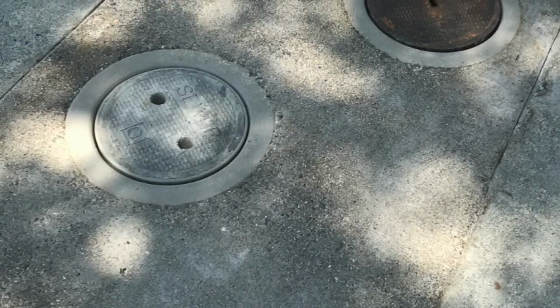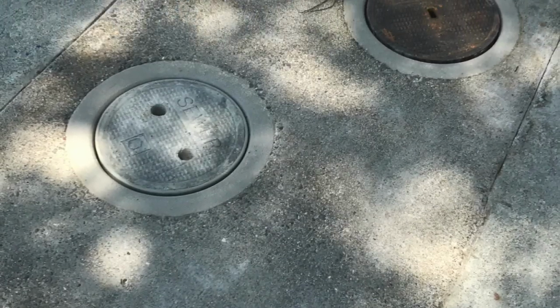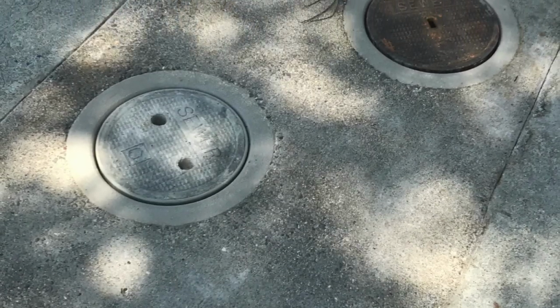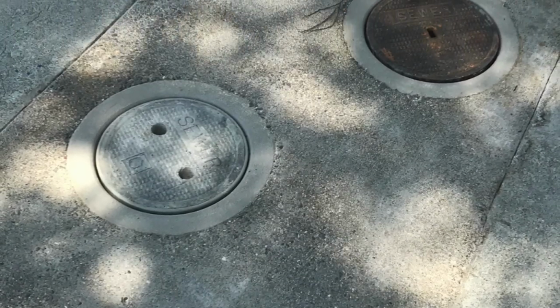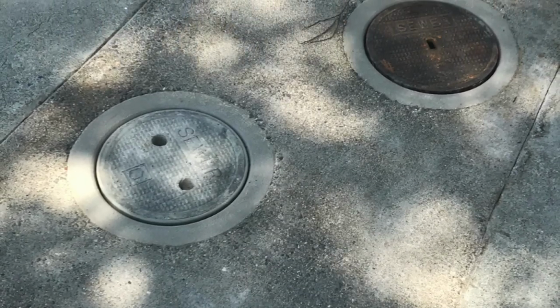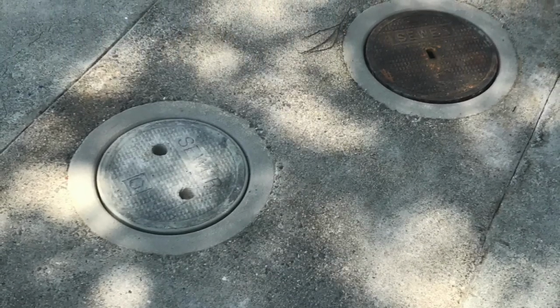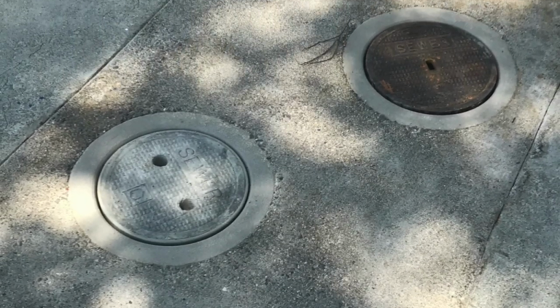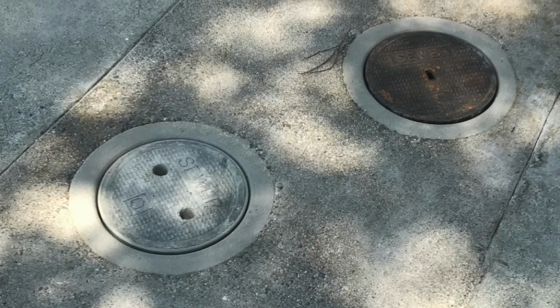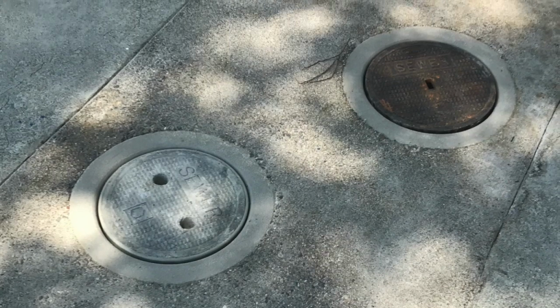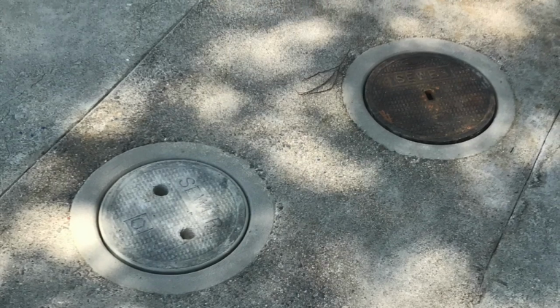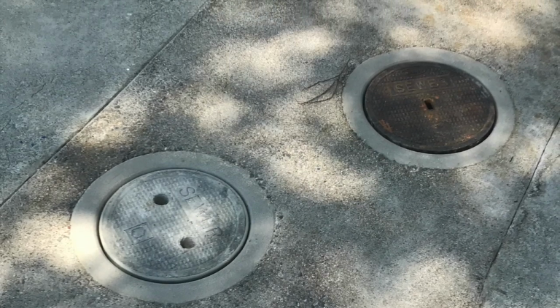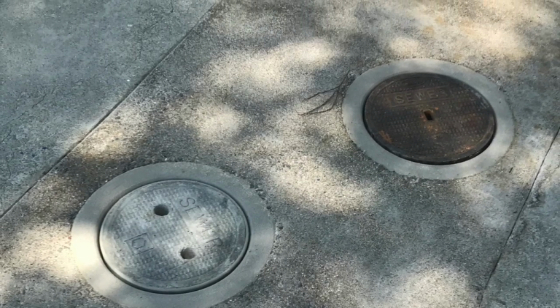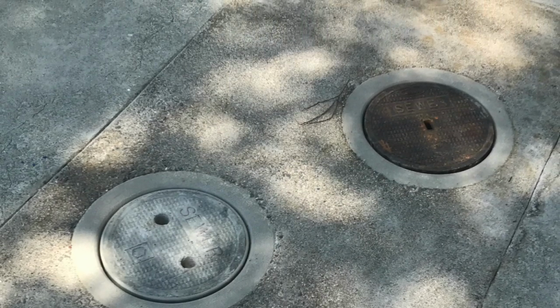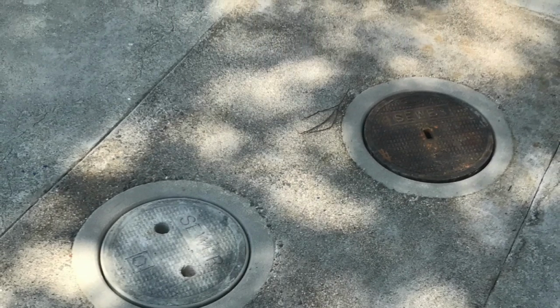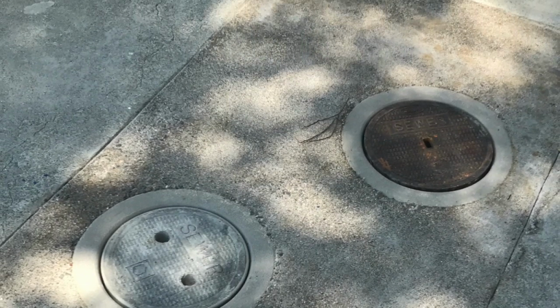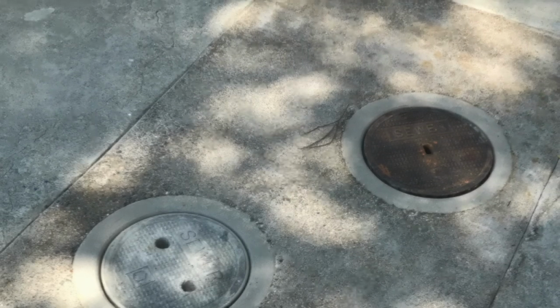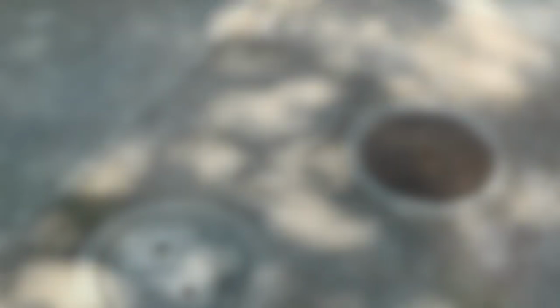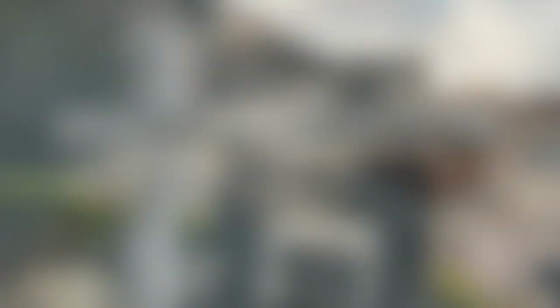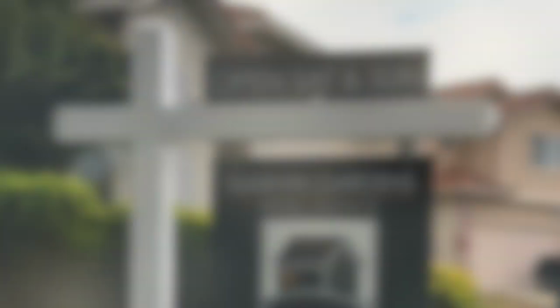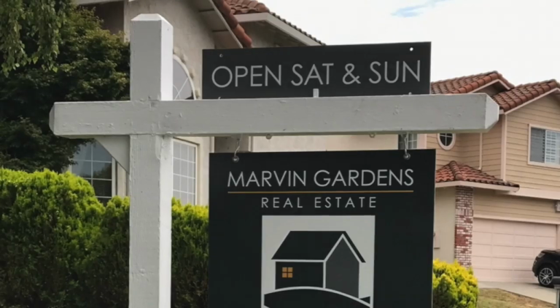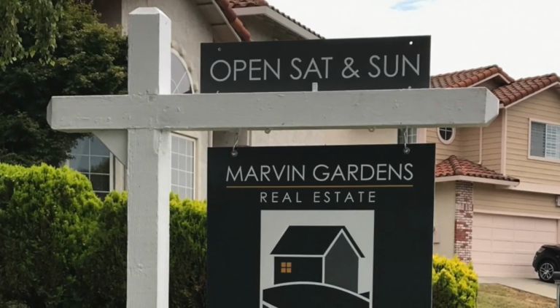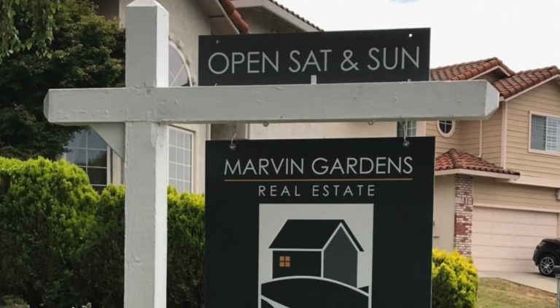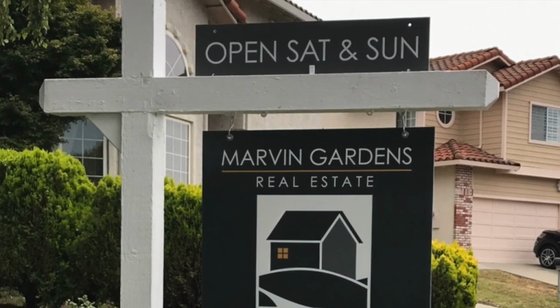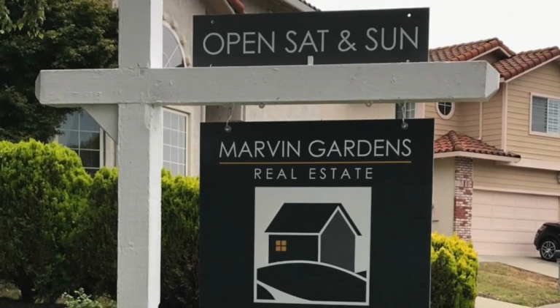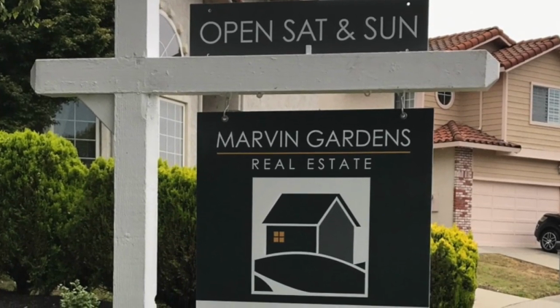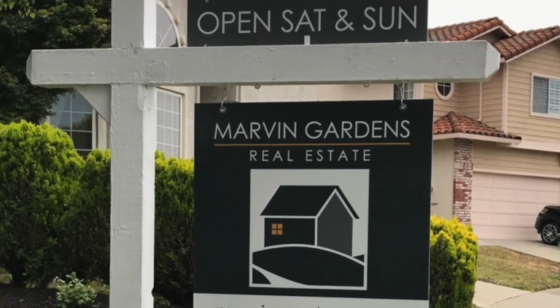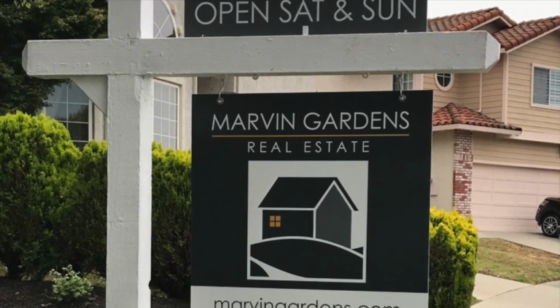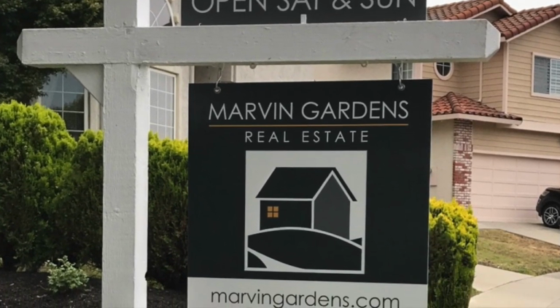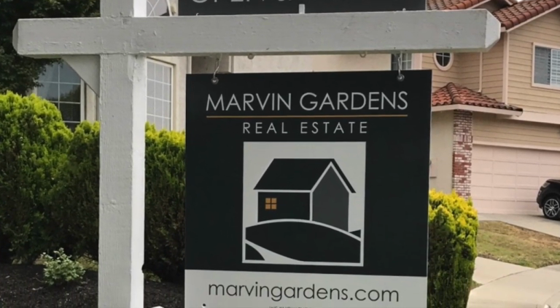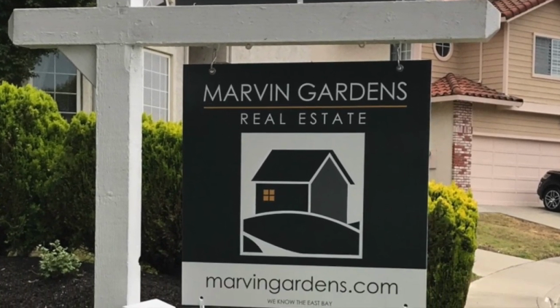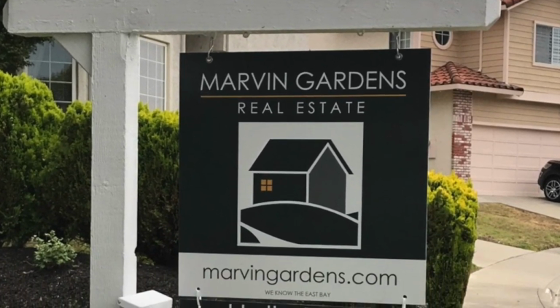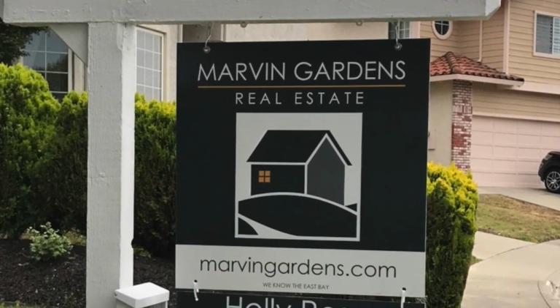After Pipe Spy cleans up the site, it's hard to tell anything happened here, and I can get on with the work of selling the house.